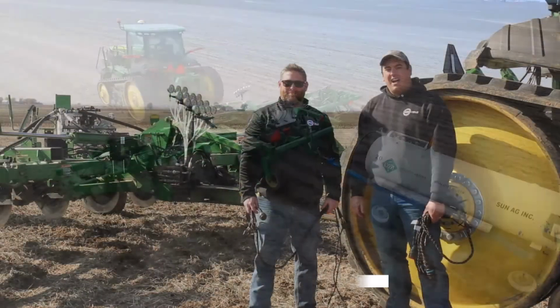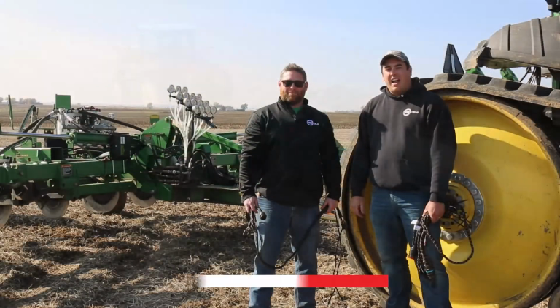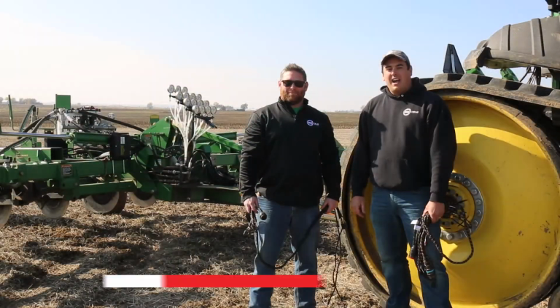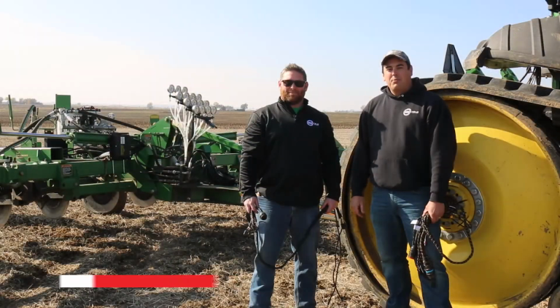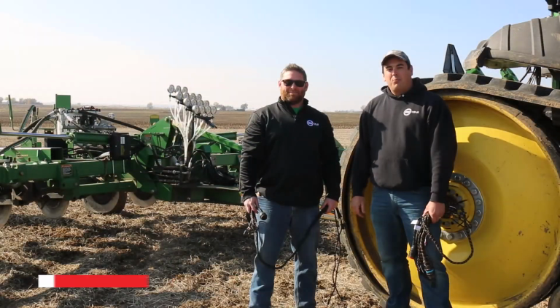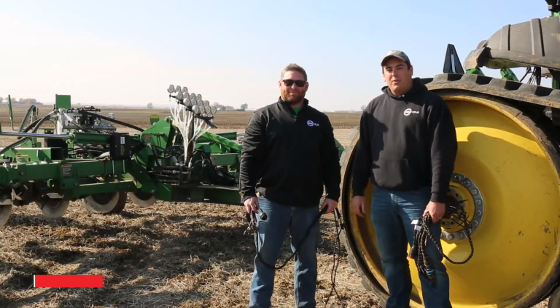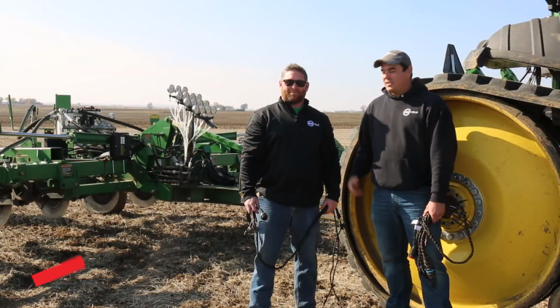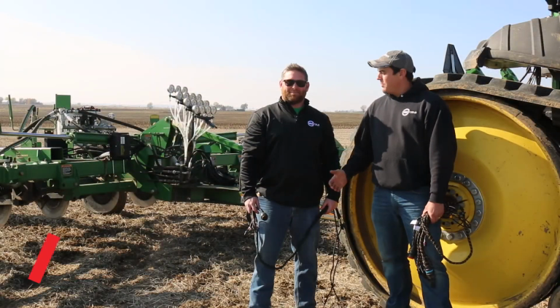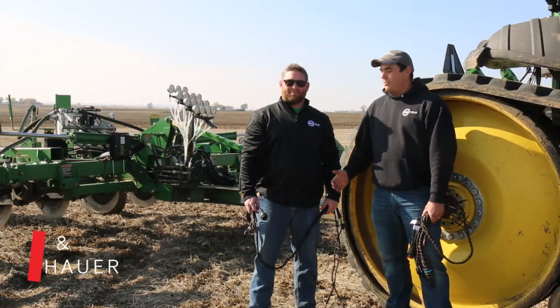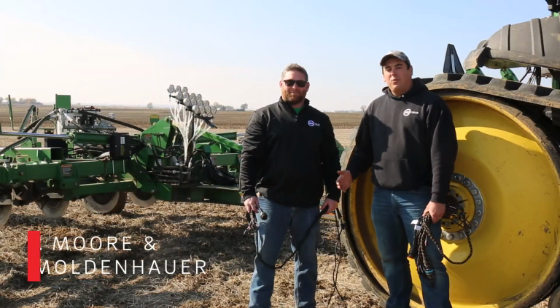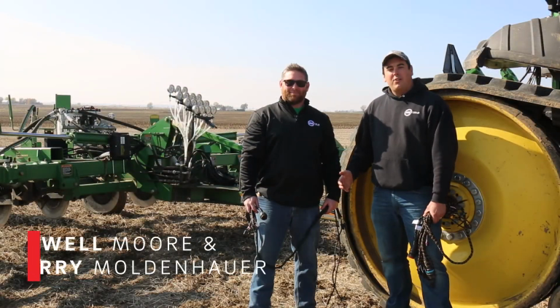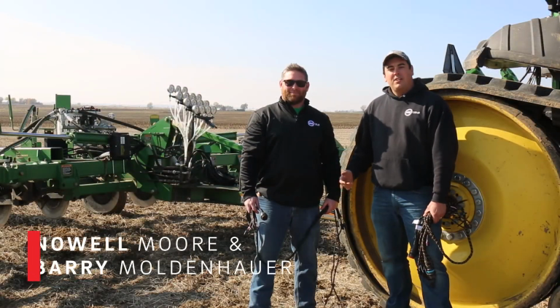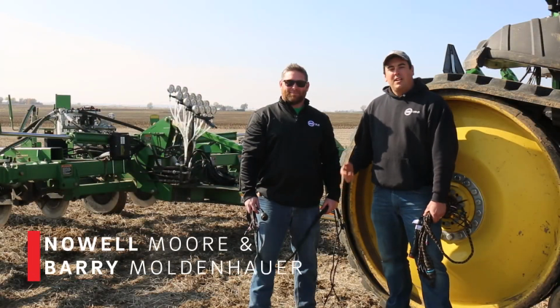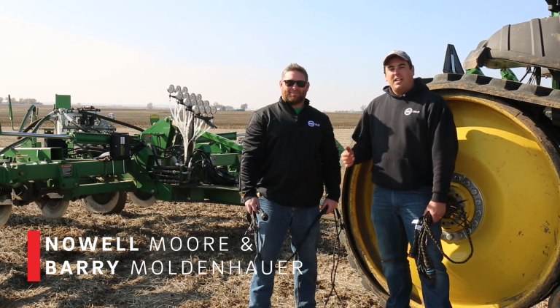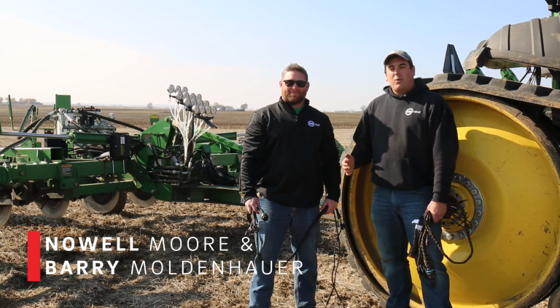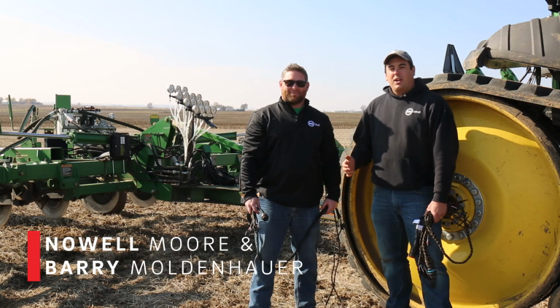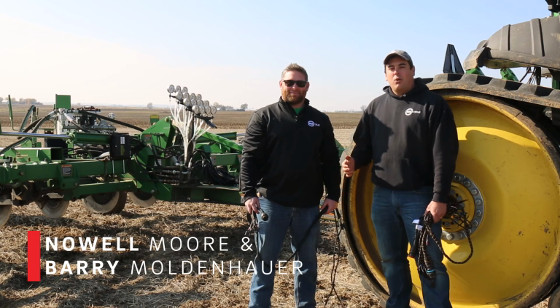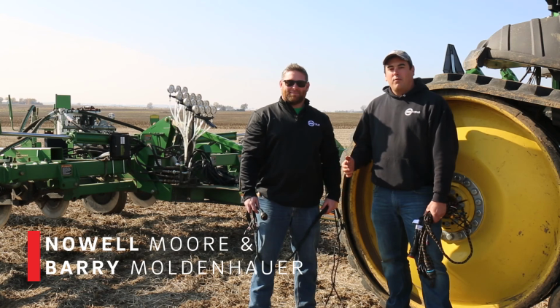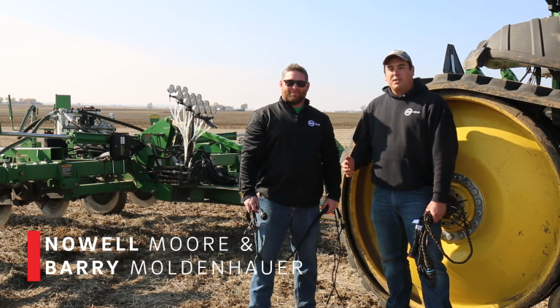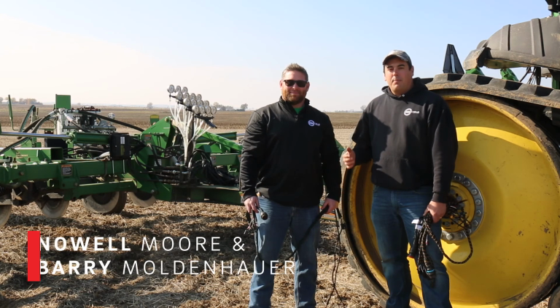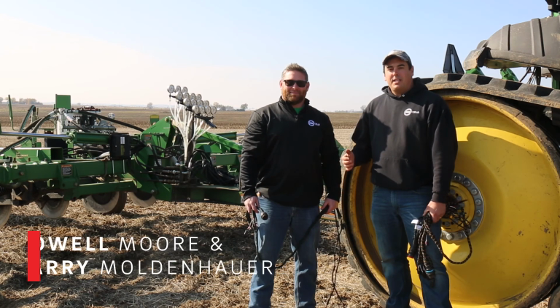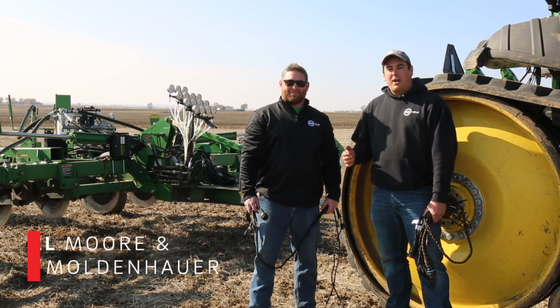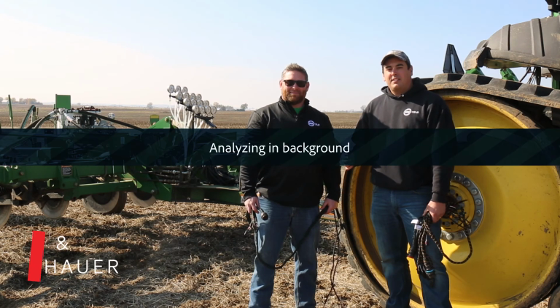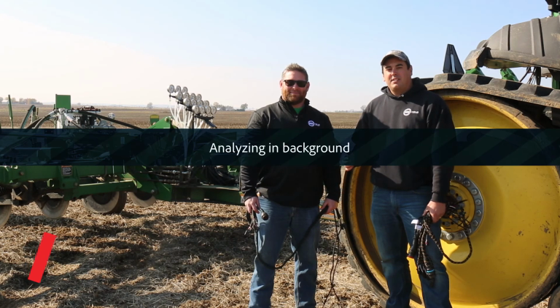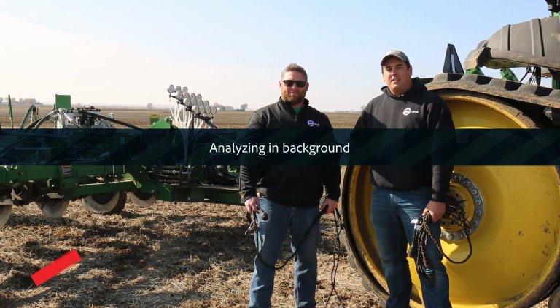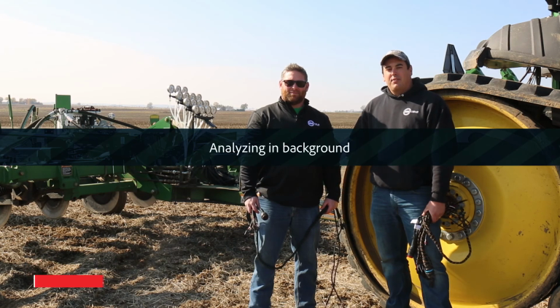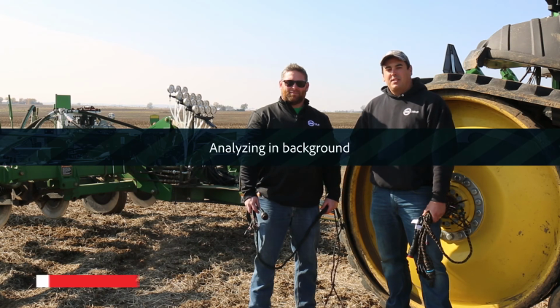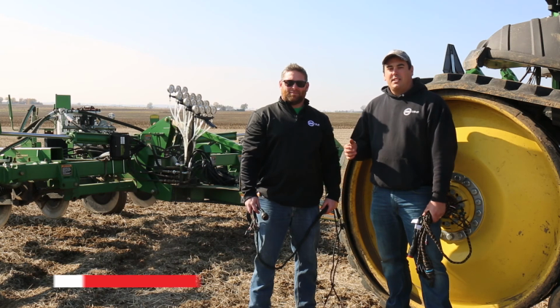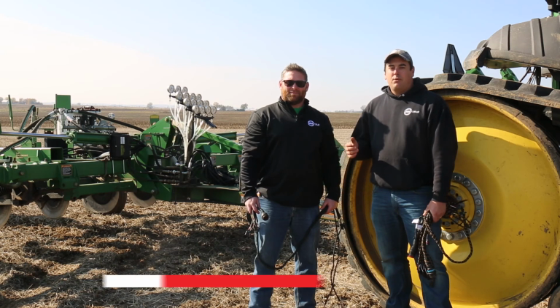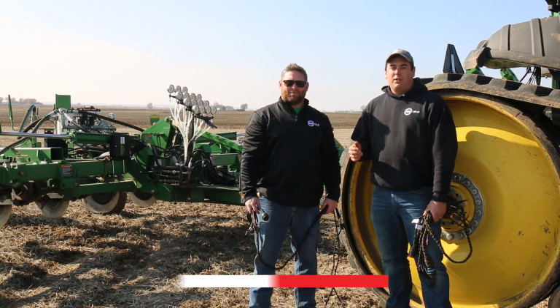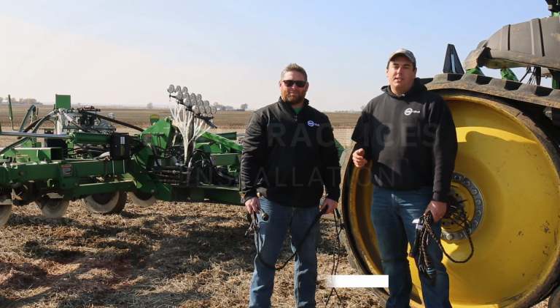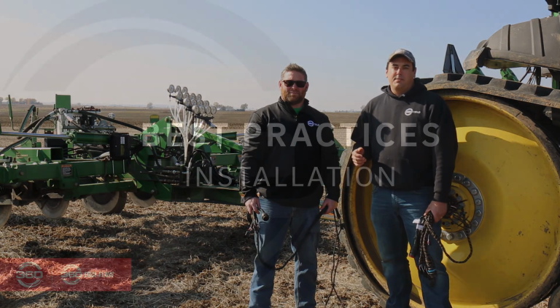Hi, I'm Noel Moore and this is Barry Moldenhauer. Today we're going to go over some of the best practices of the 360 Equiflow system.